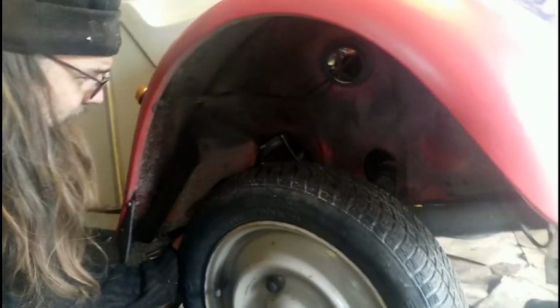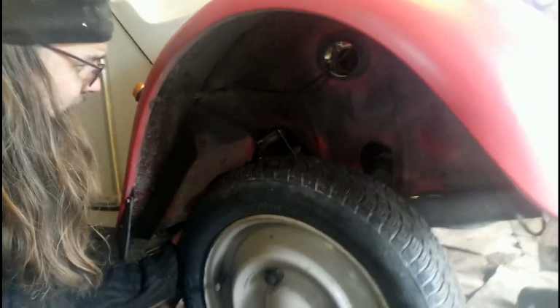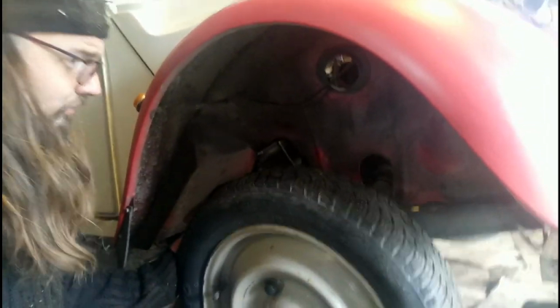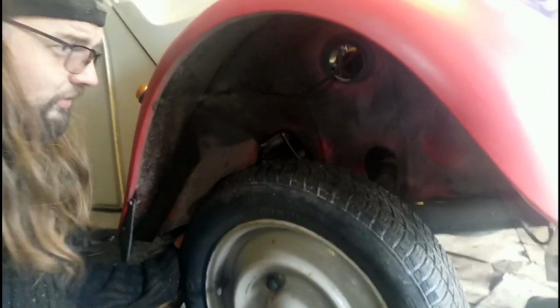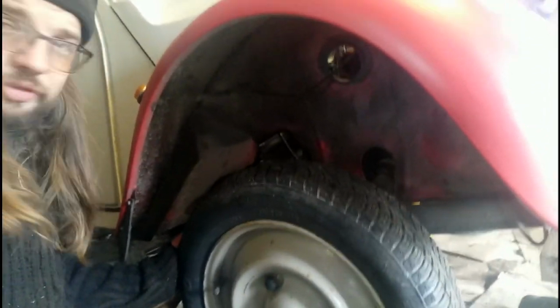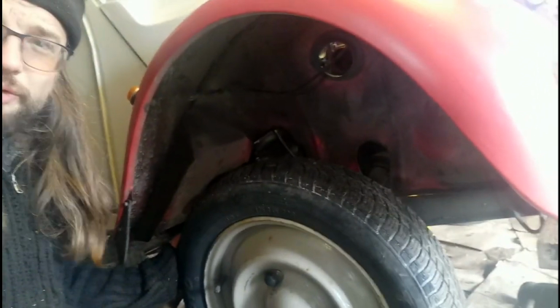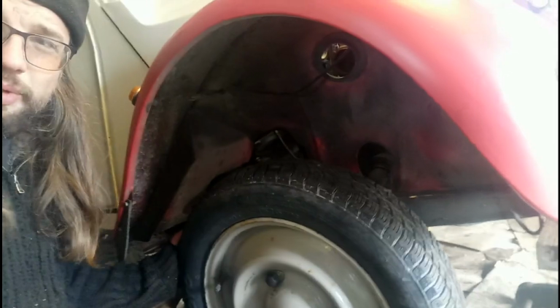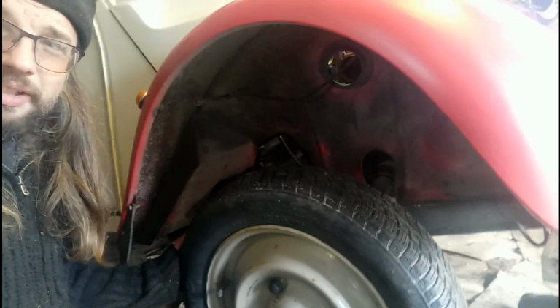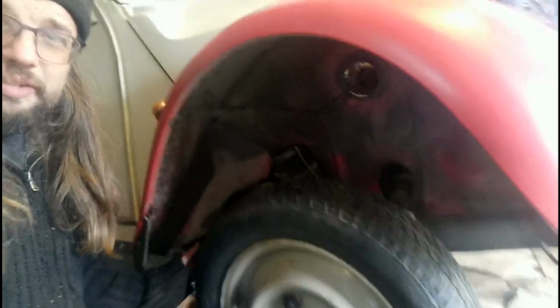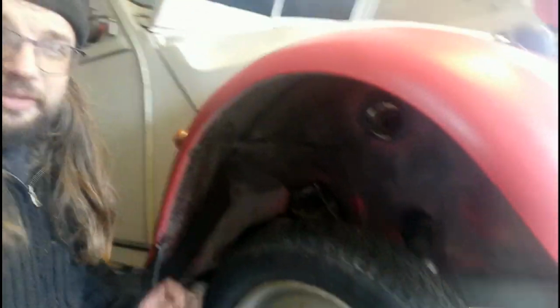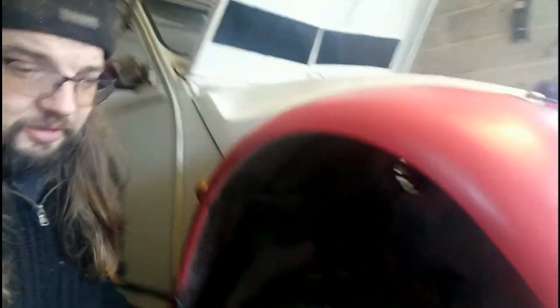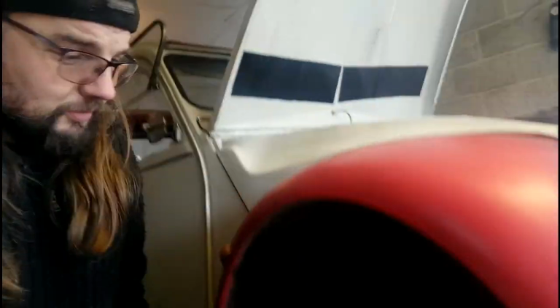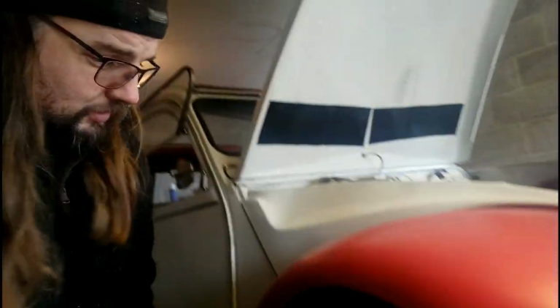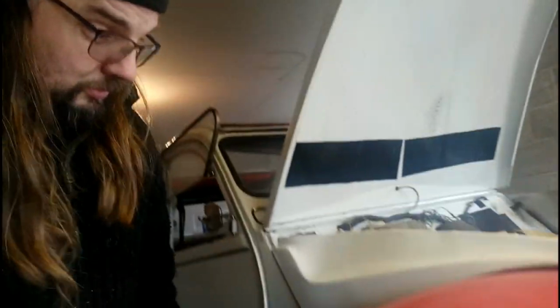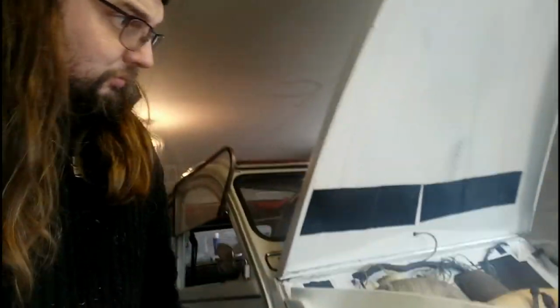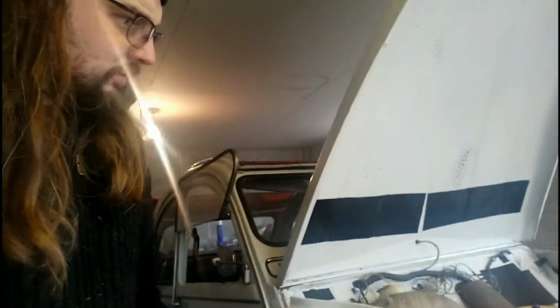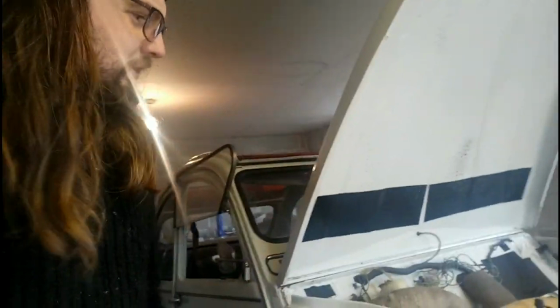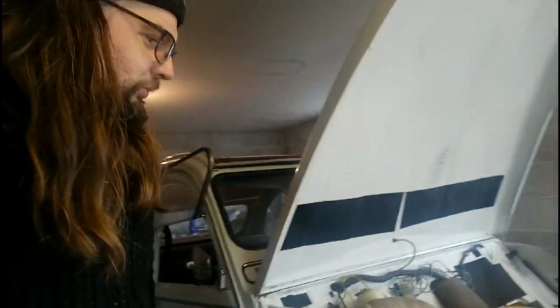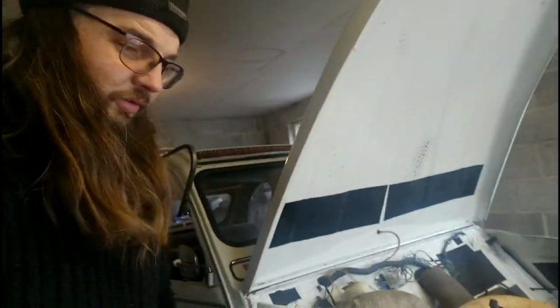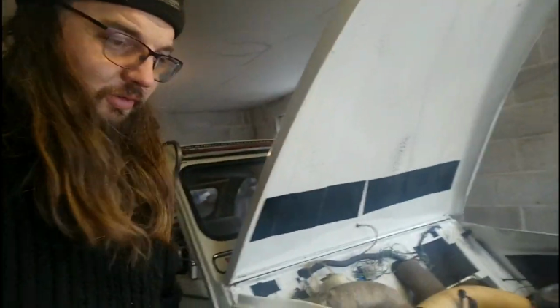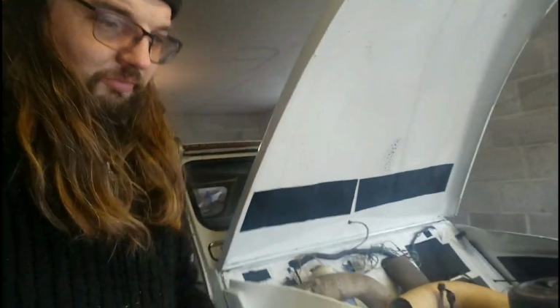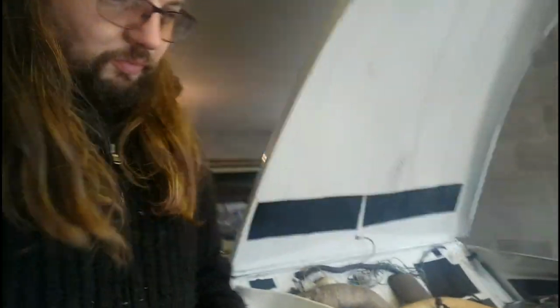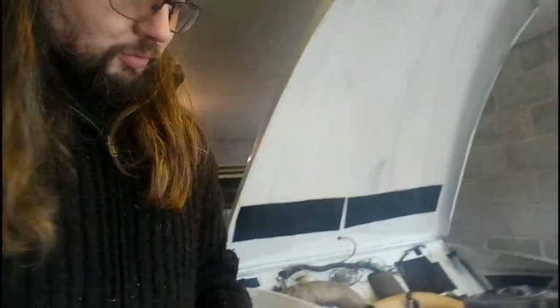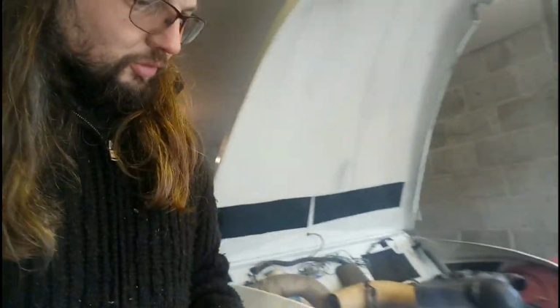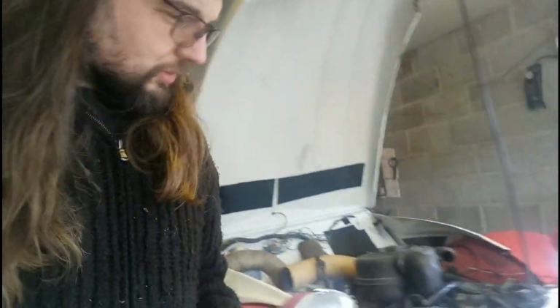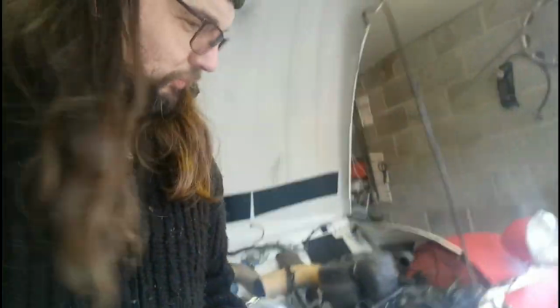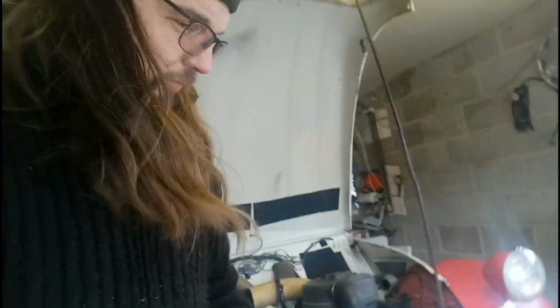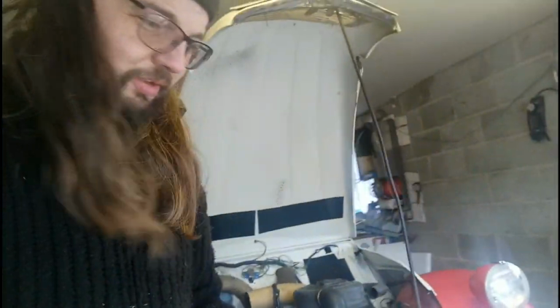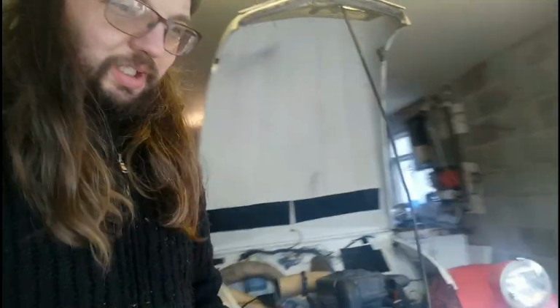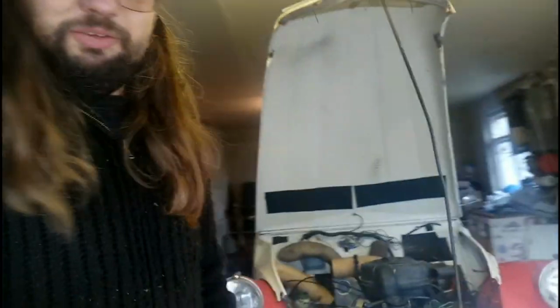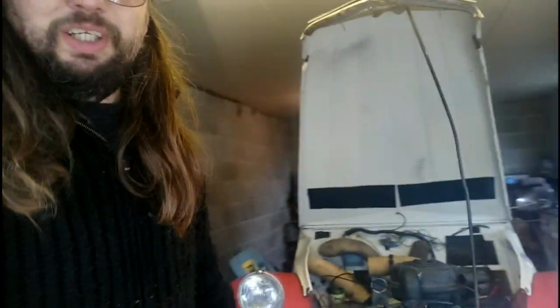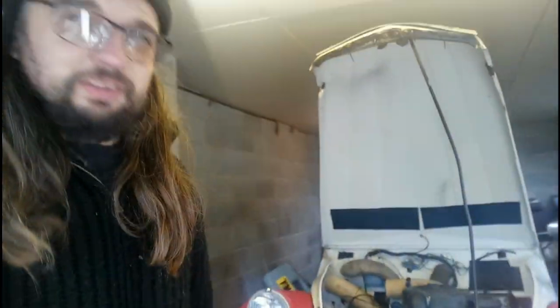It doesn't feel too much play there, so hopefully she'll be alright - won't wobble too much wobbling on the axle stands.